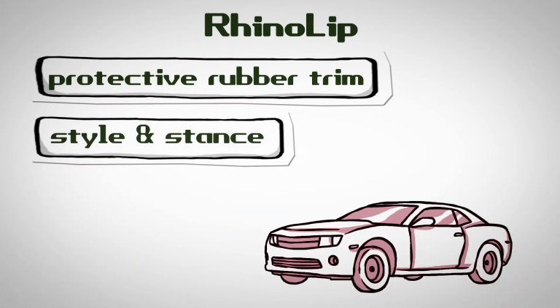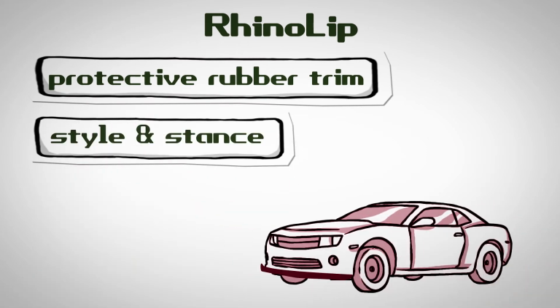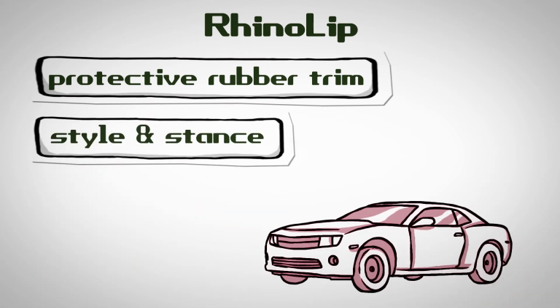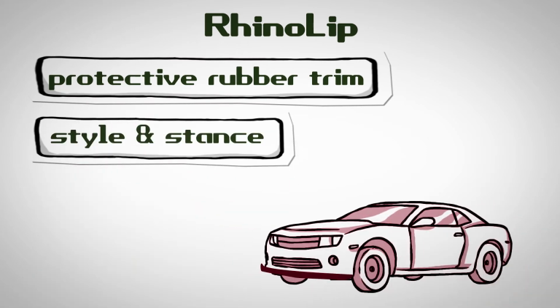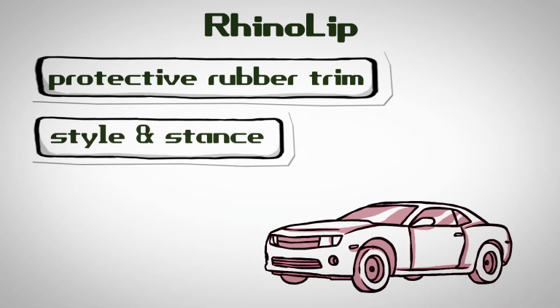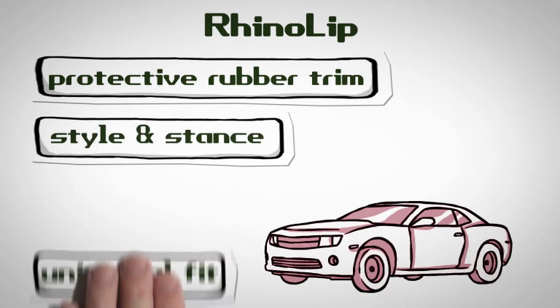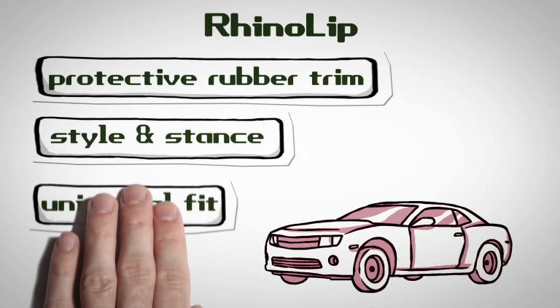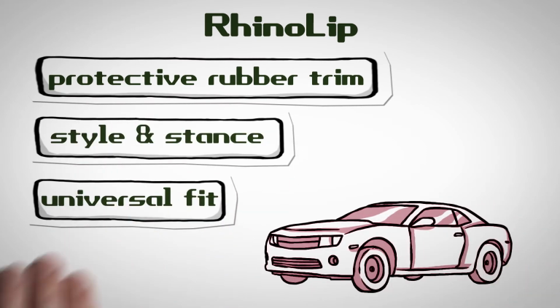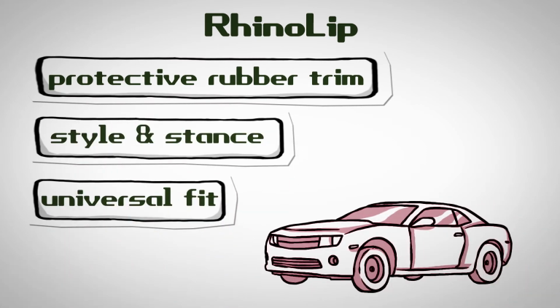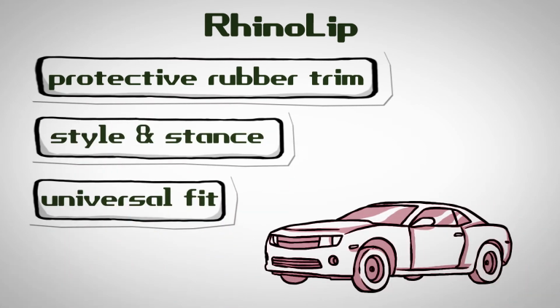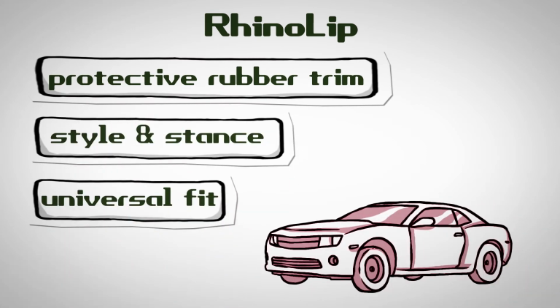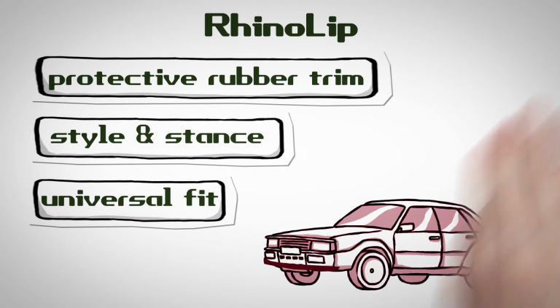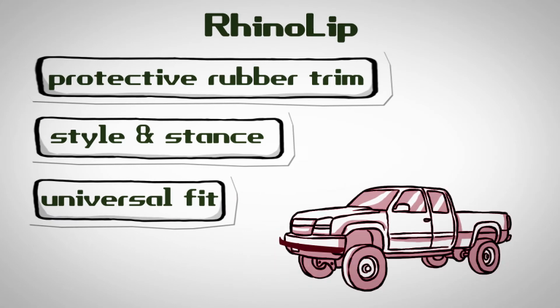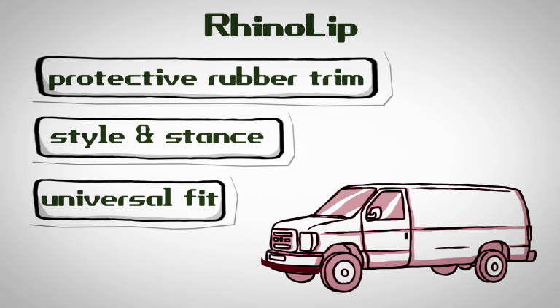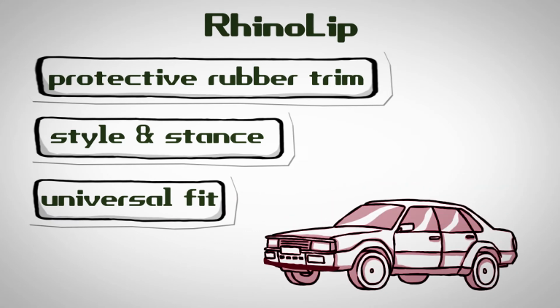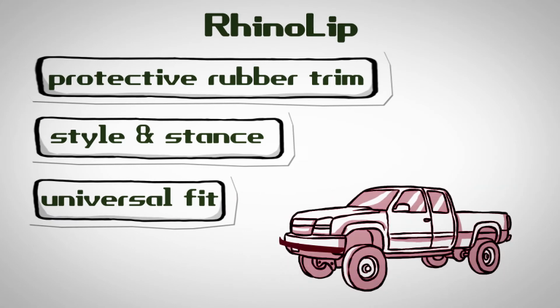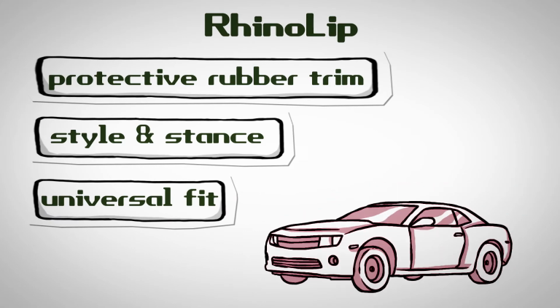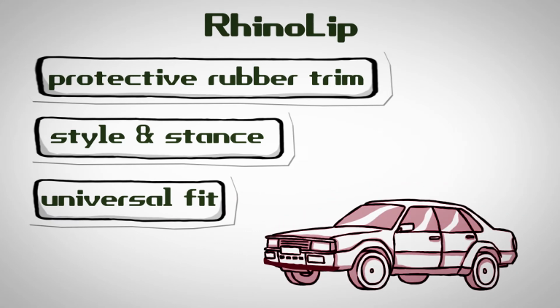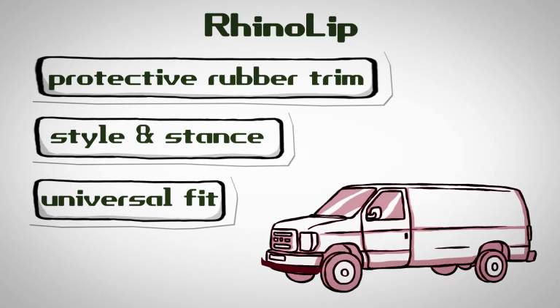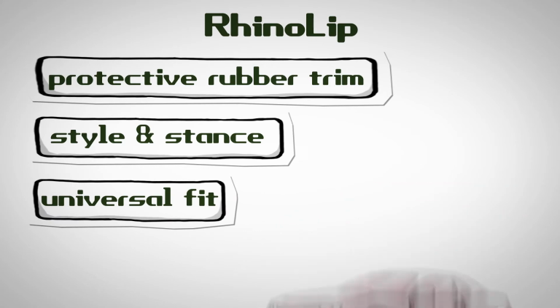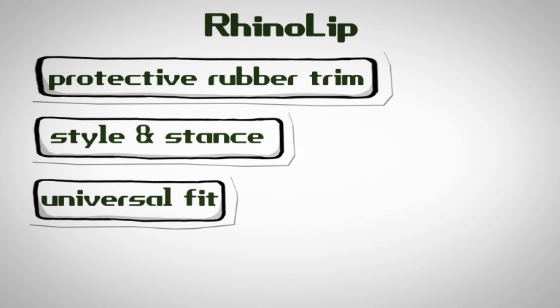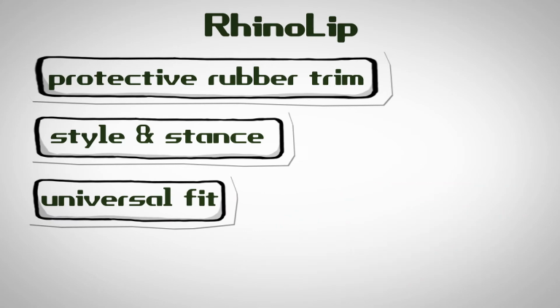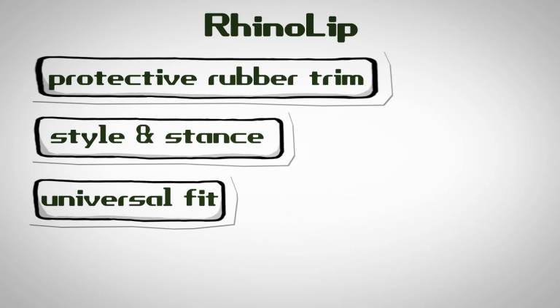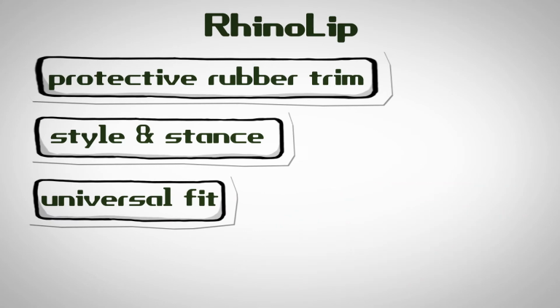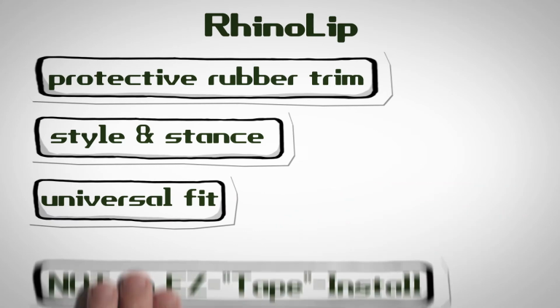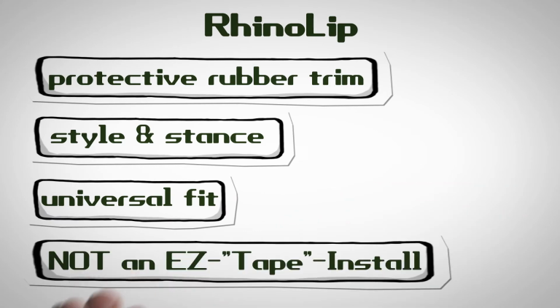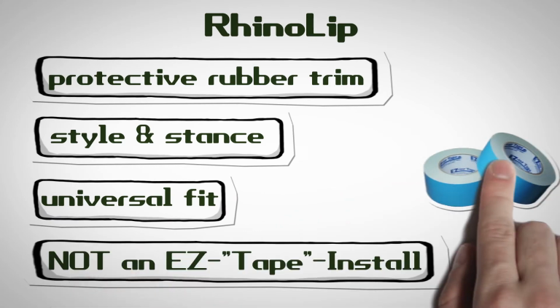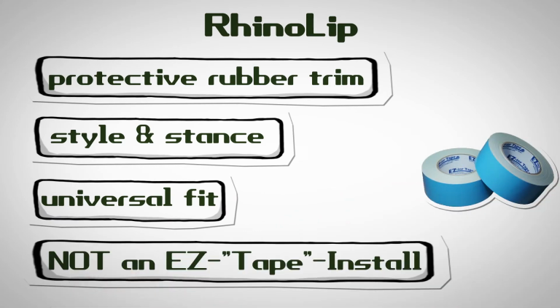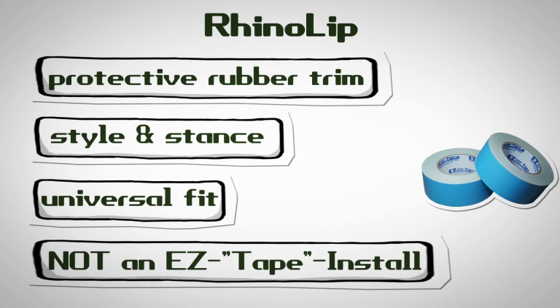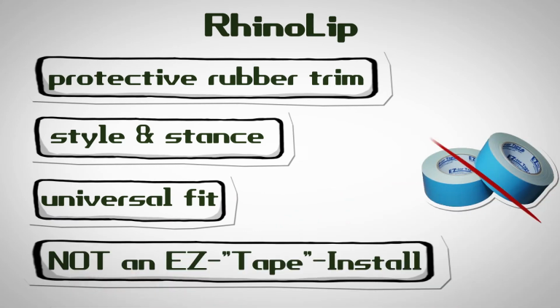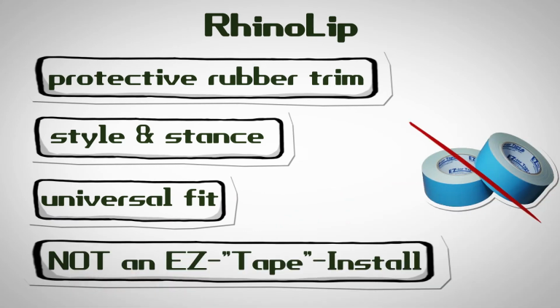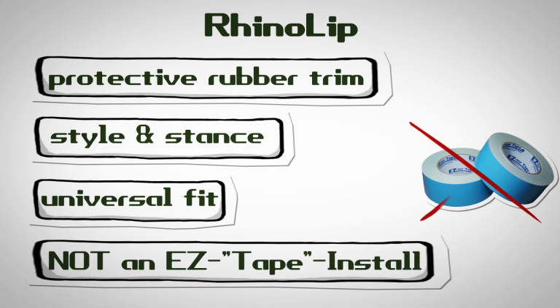Hardware installed, universal fit for almost all makes and model cars. RhinoLip is not an easy tape-in store.